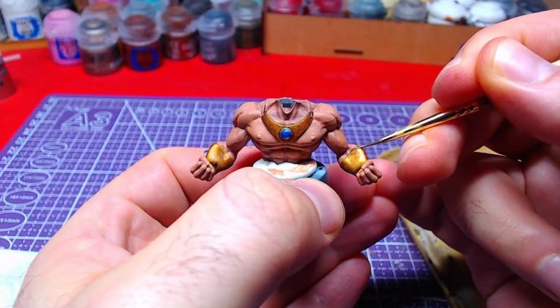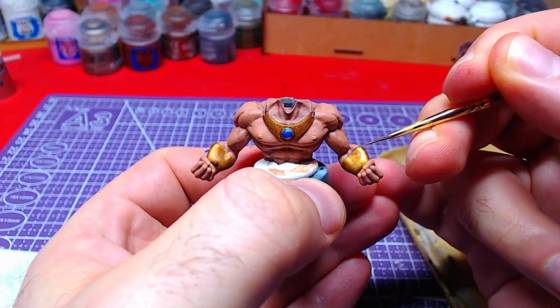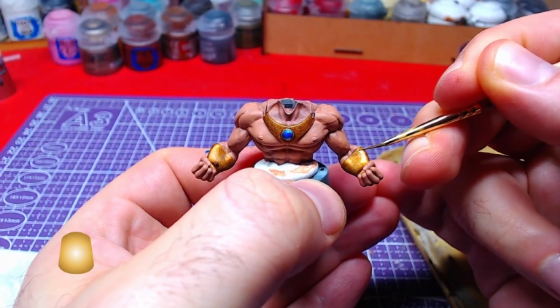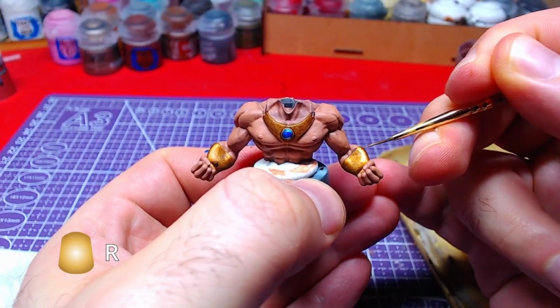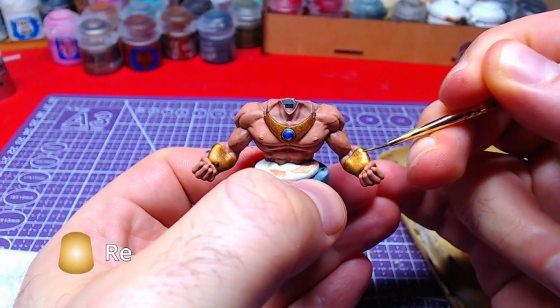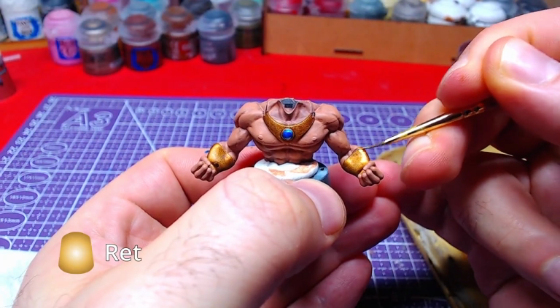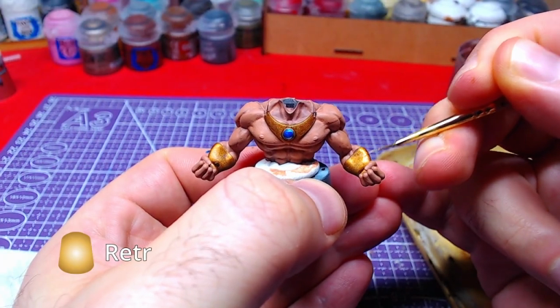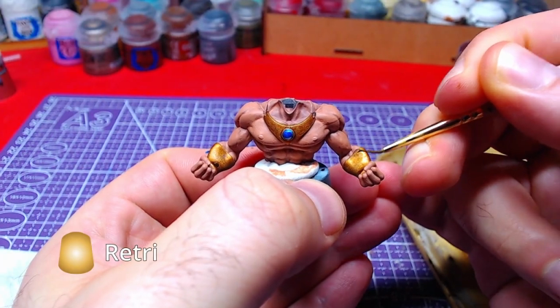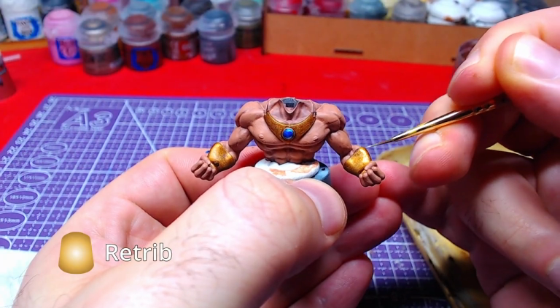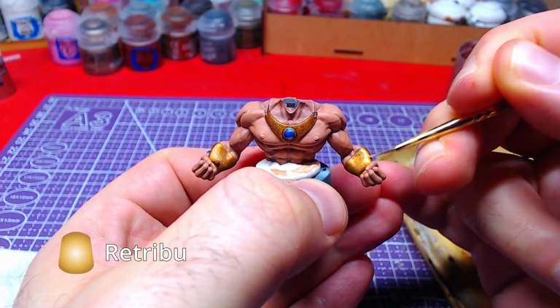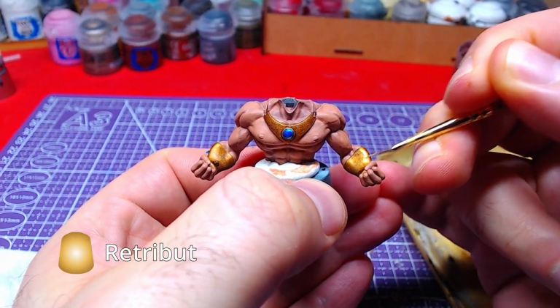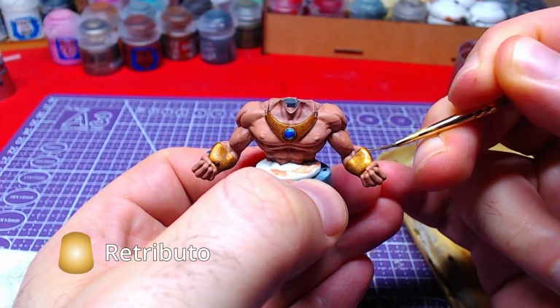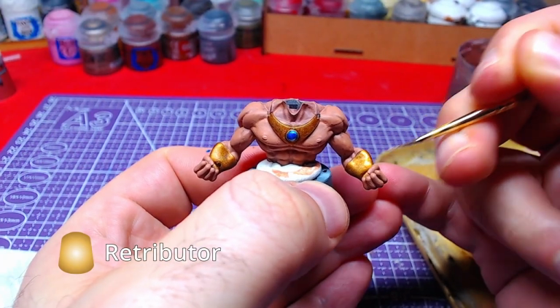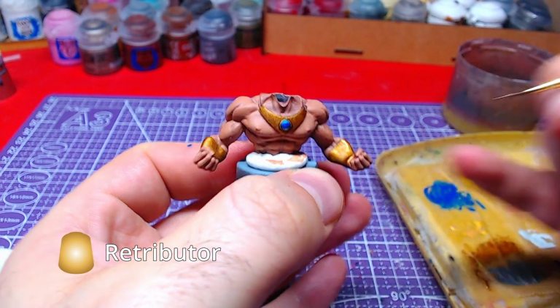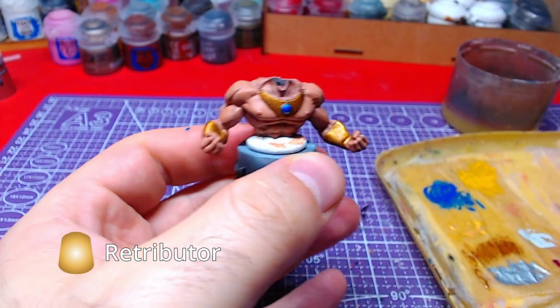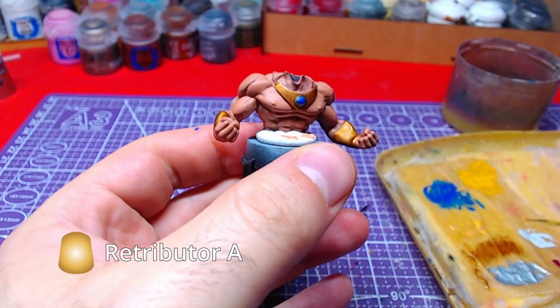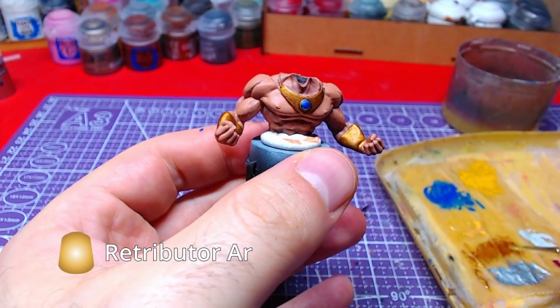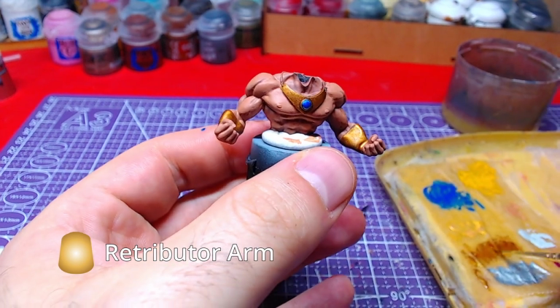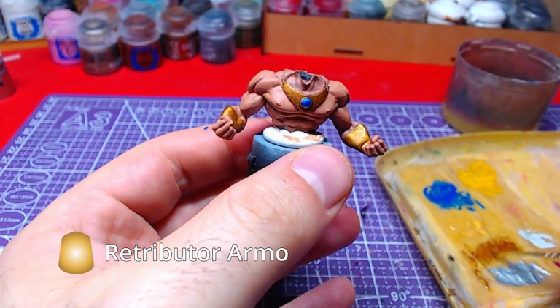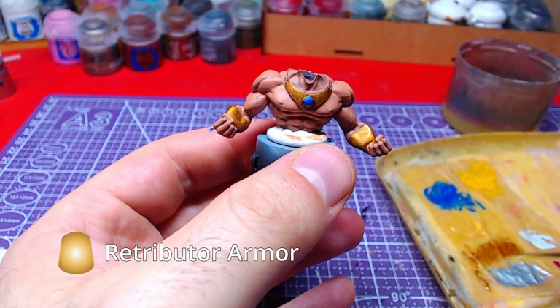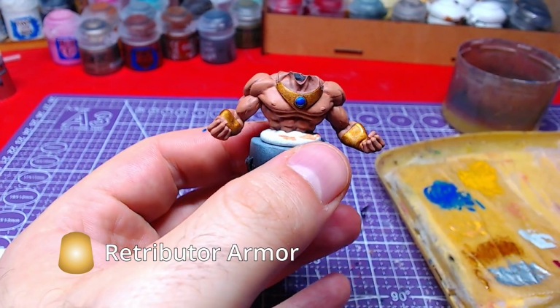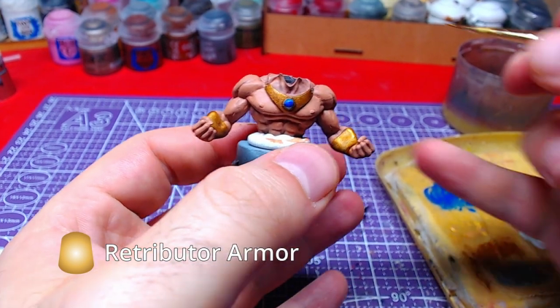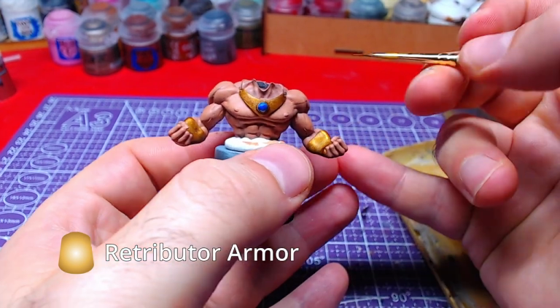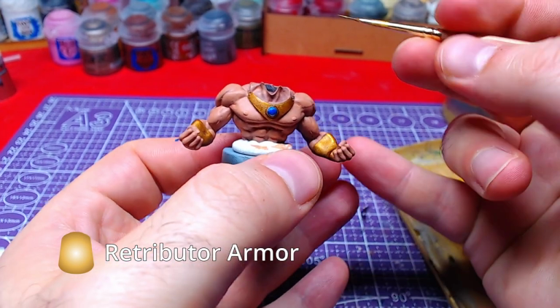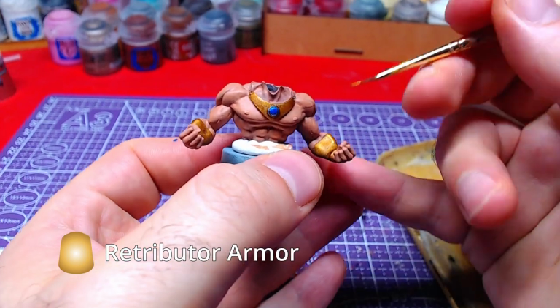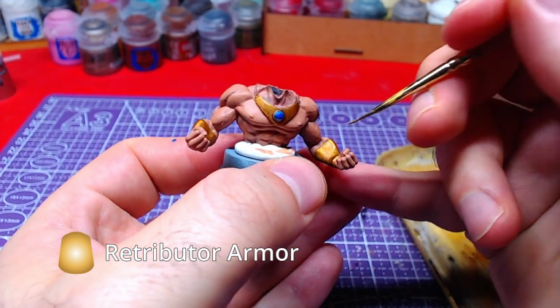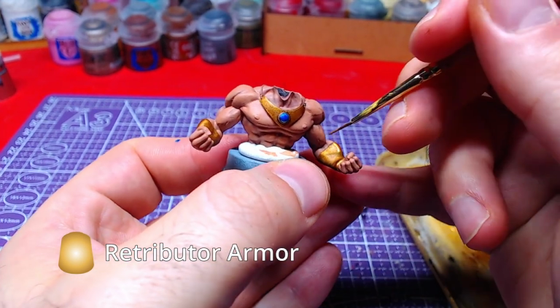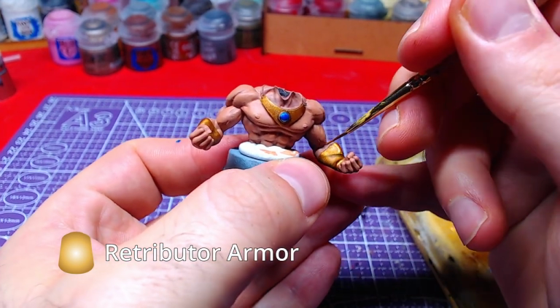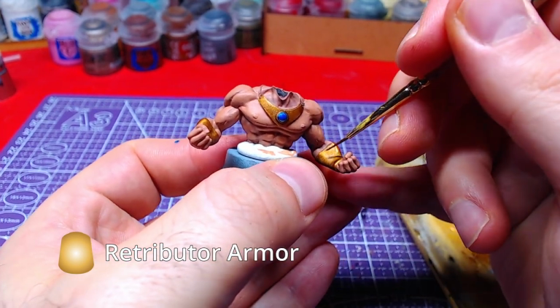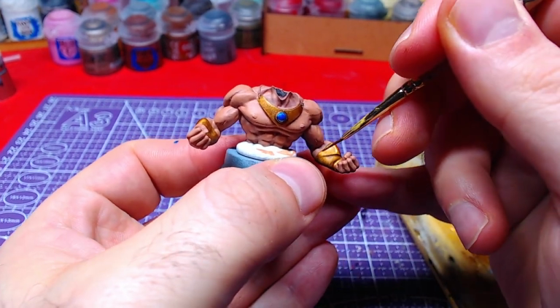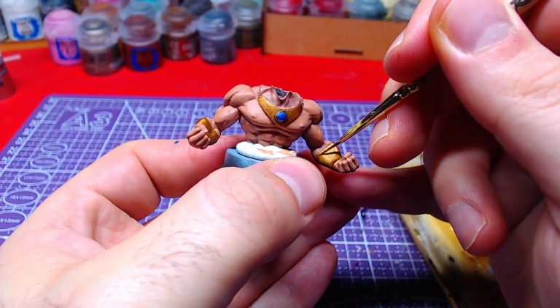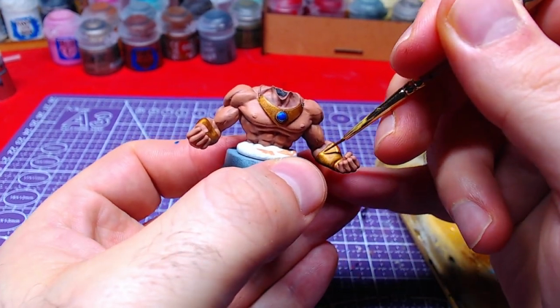Using Retributor Armor once again, we will make highlights on the bracers and necklace.